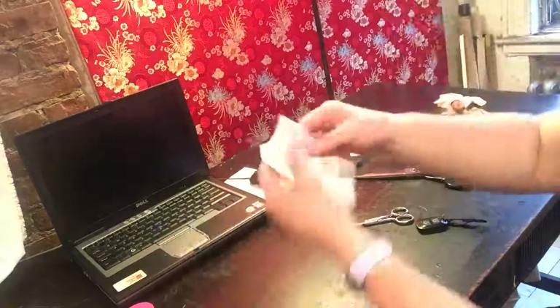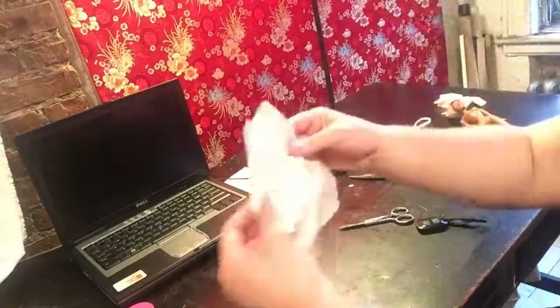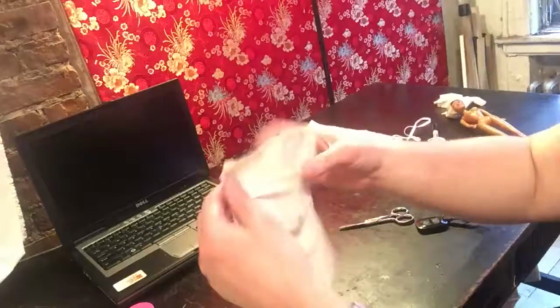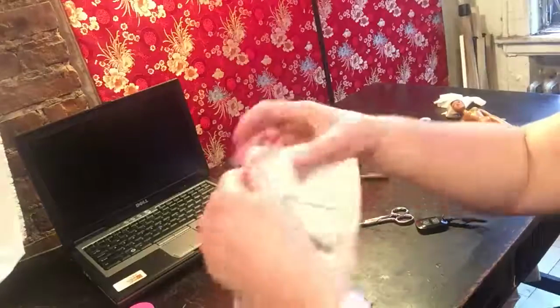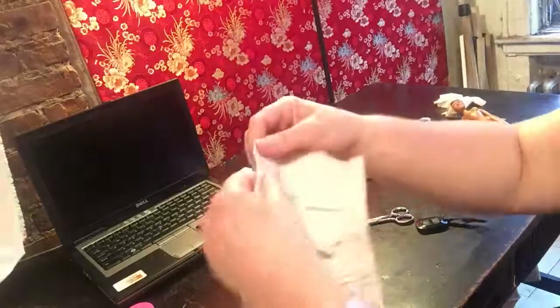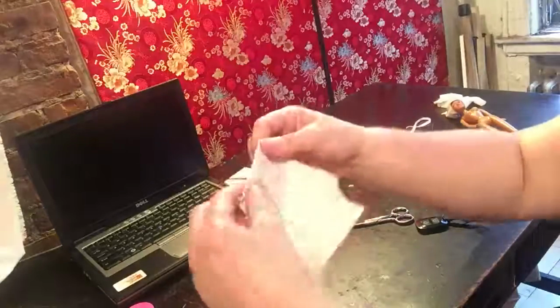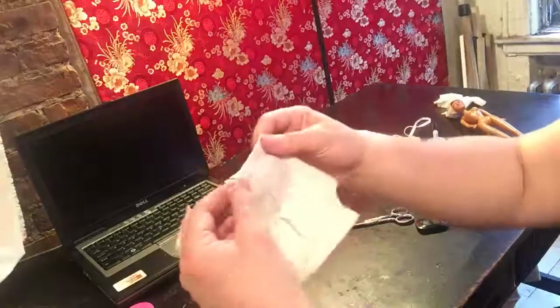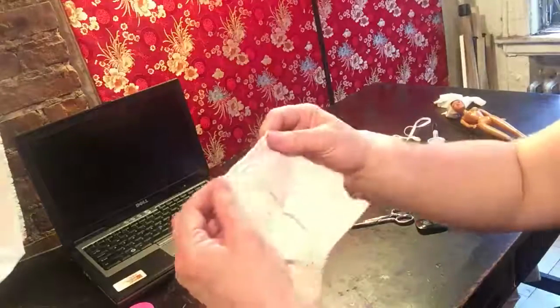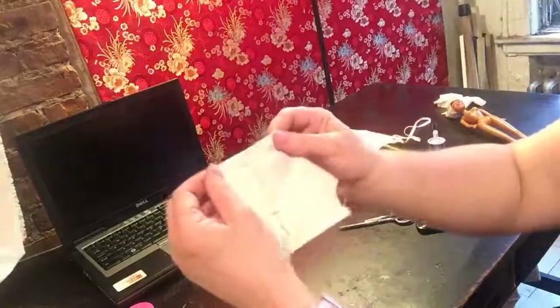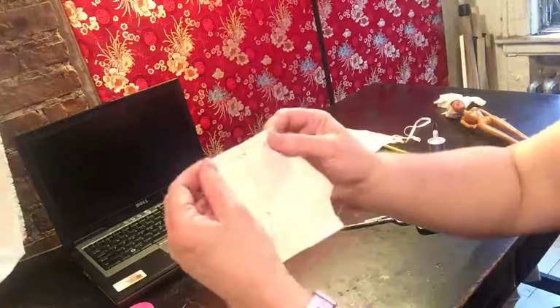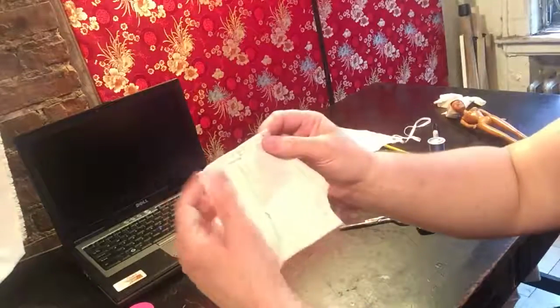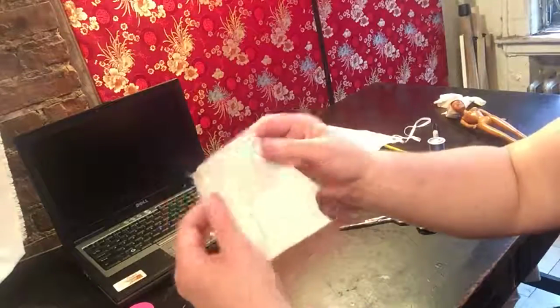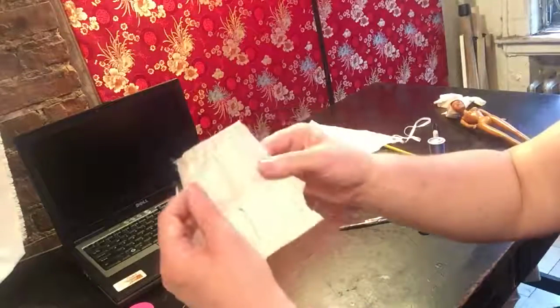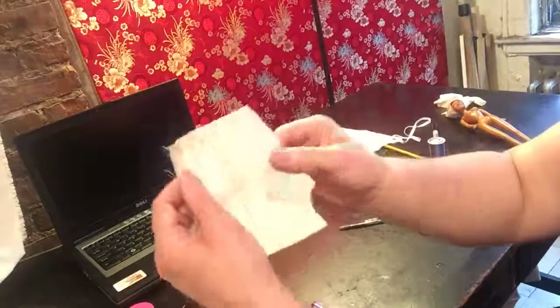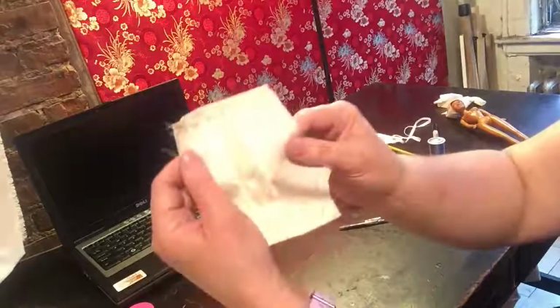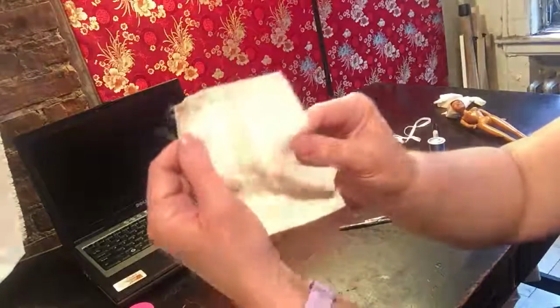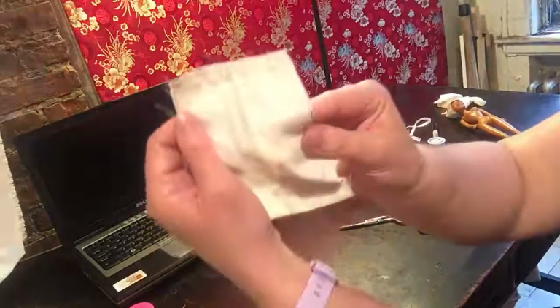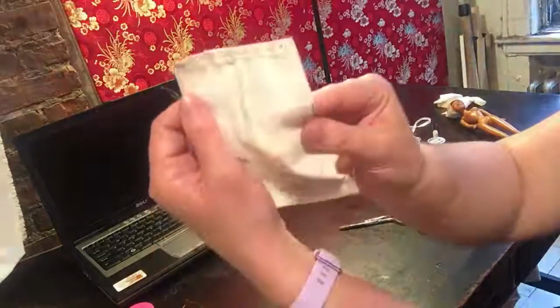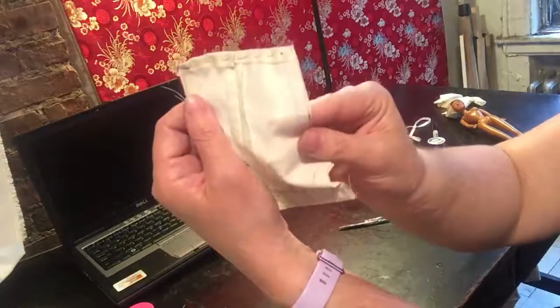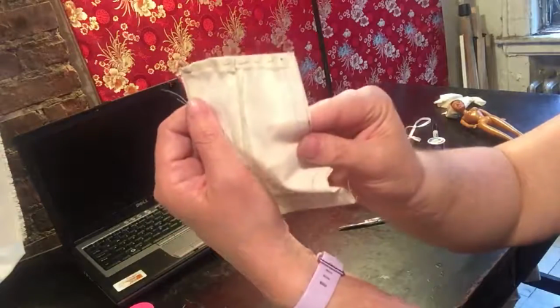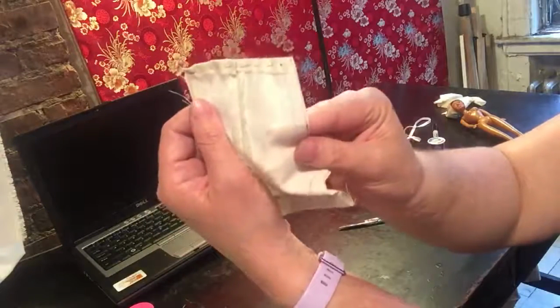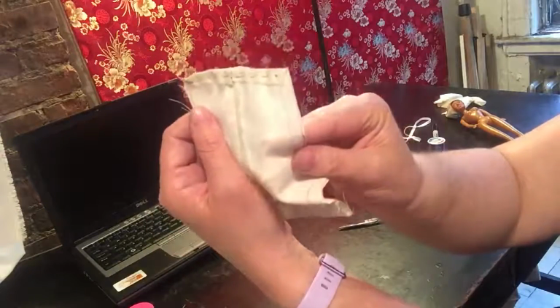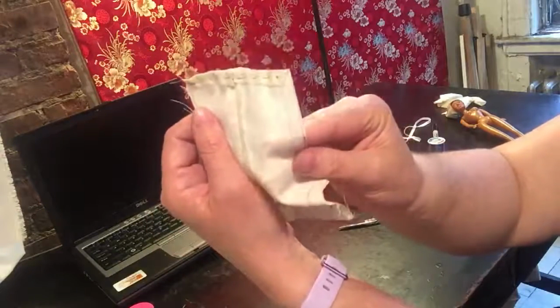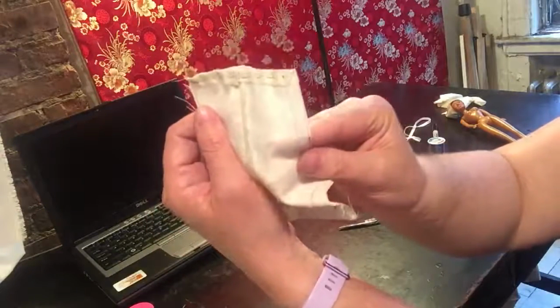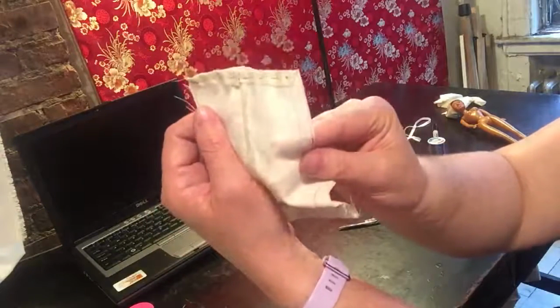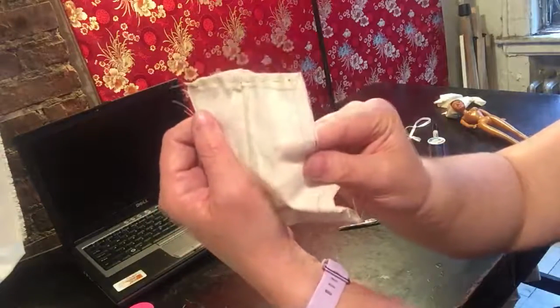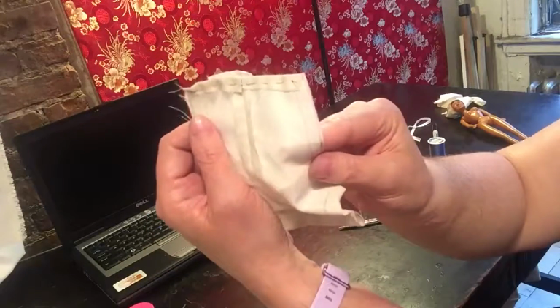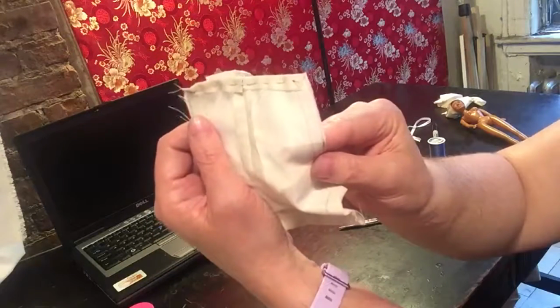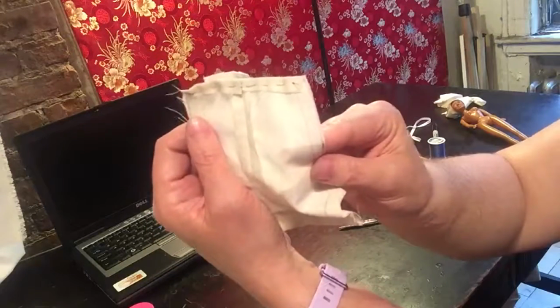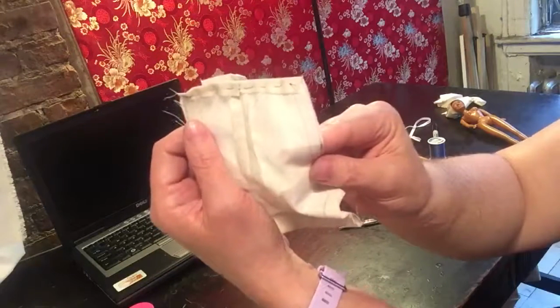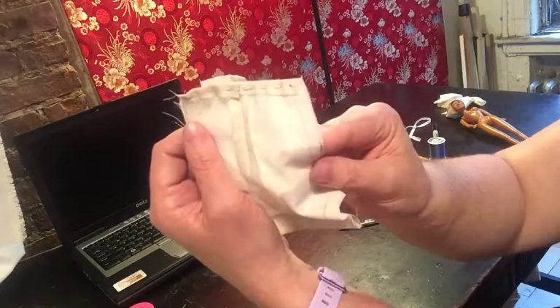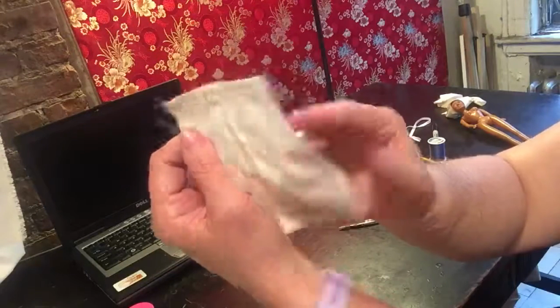And then as for the hem, you can just kind of fold it over and stitch it right in the middle.